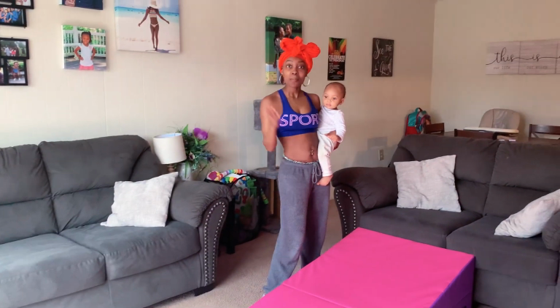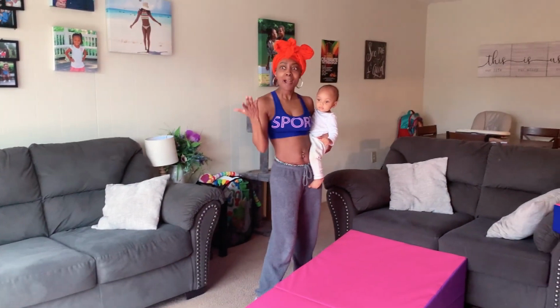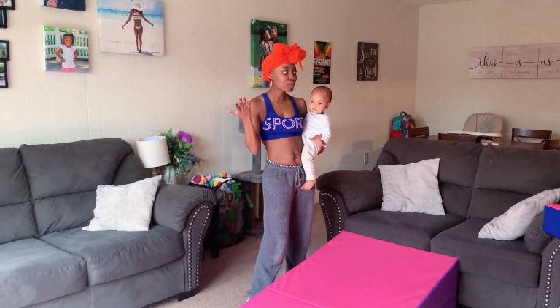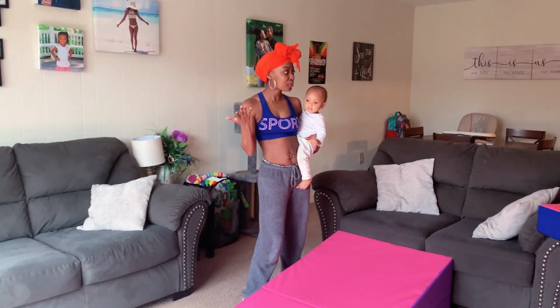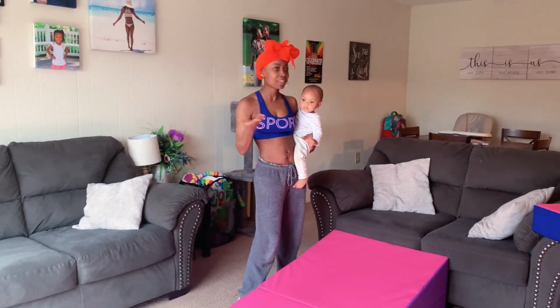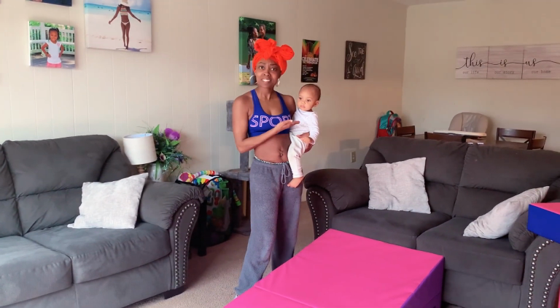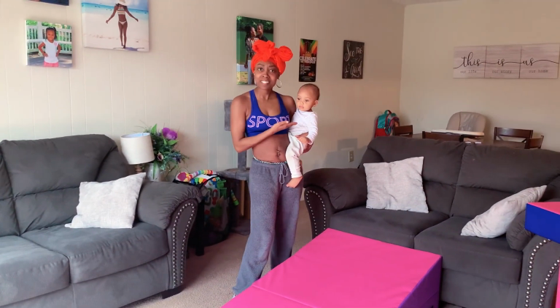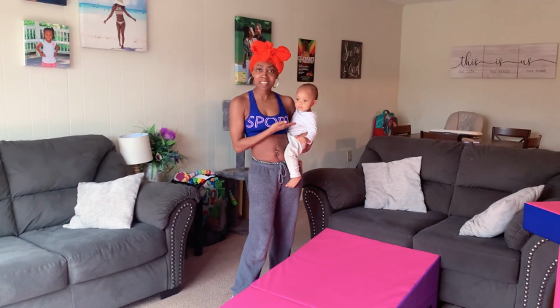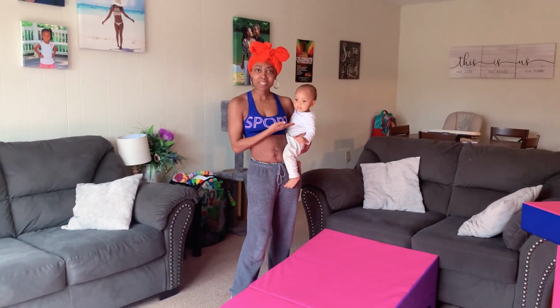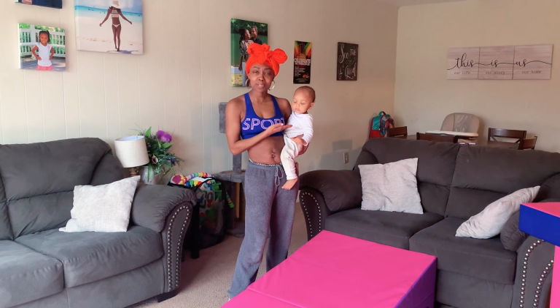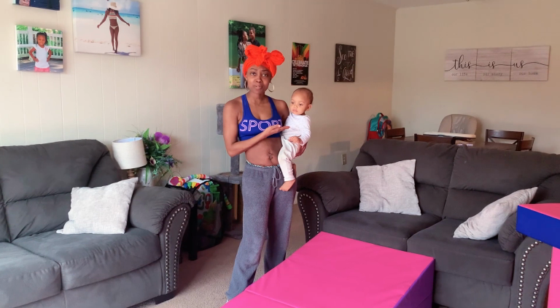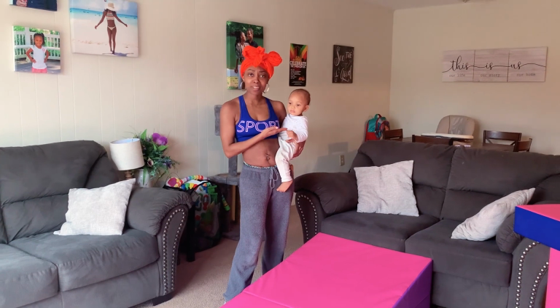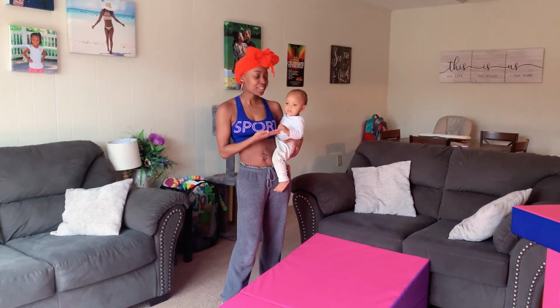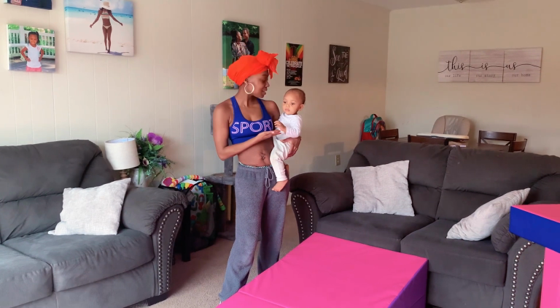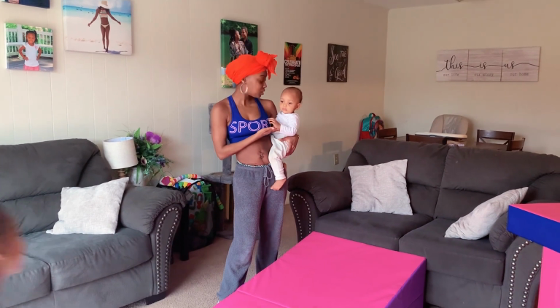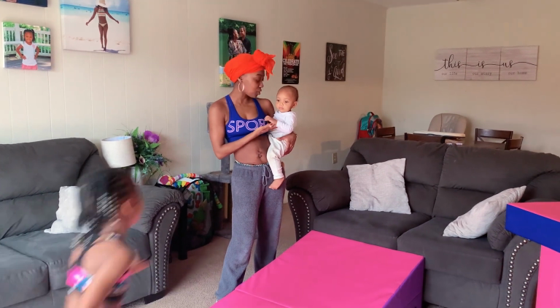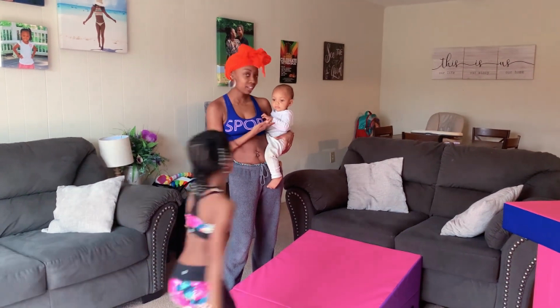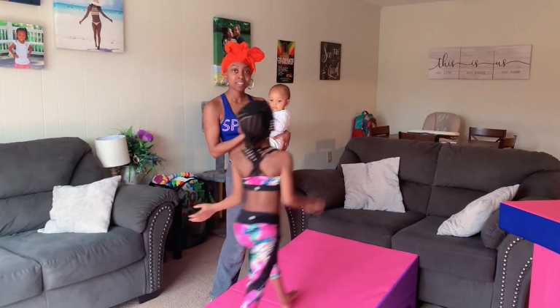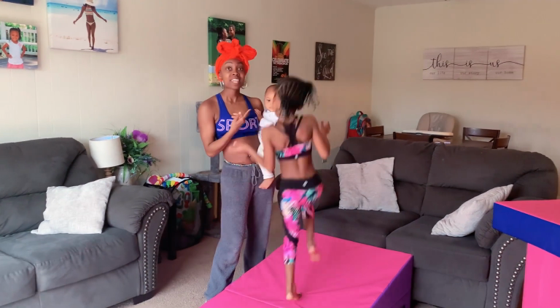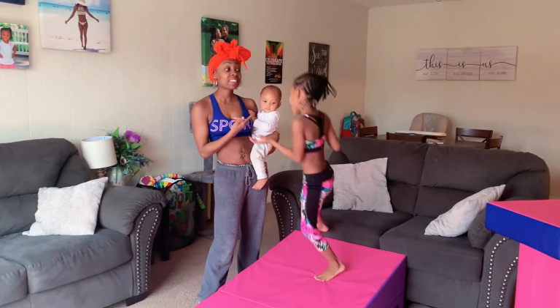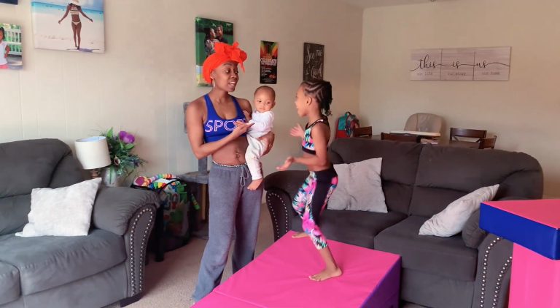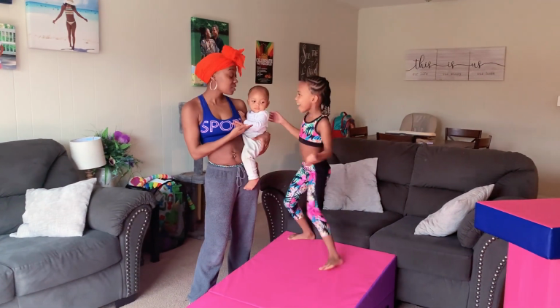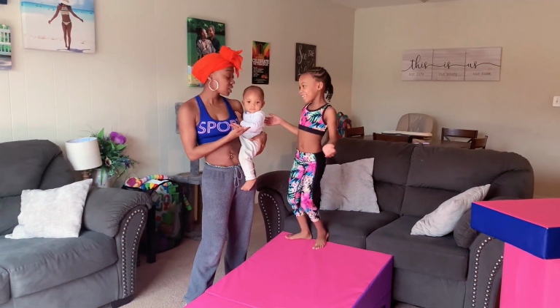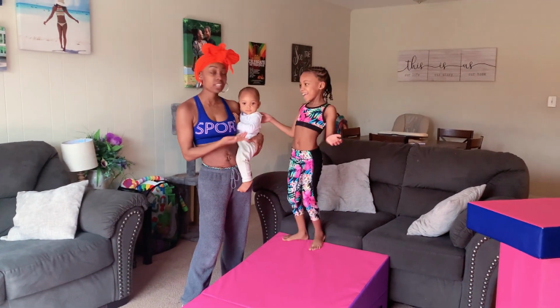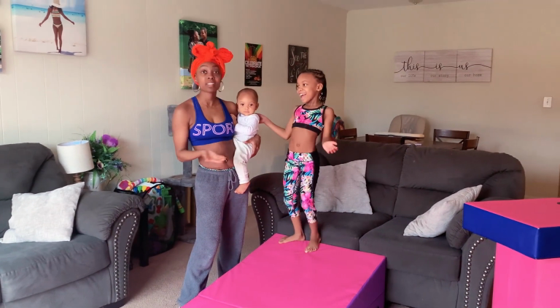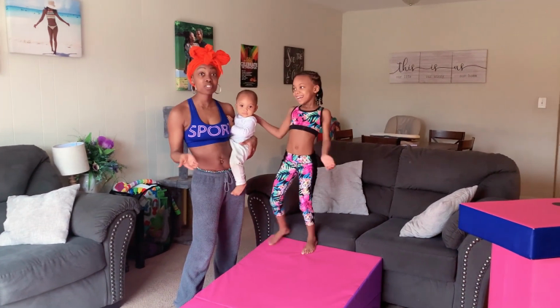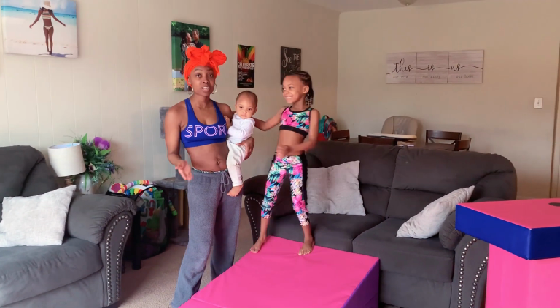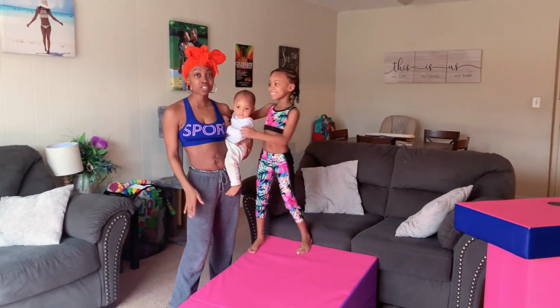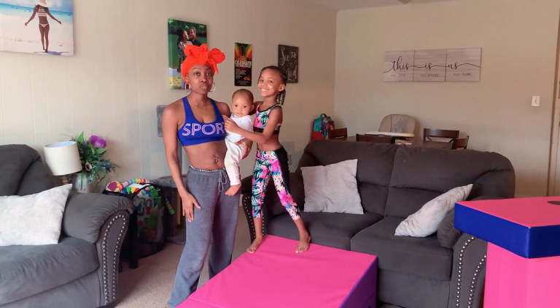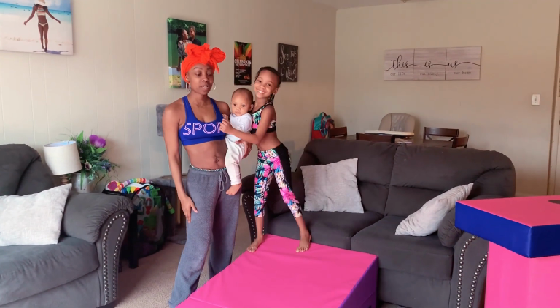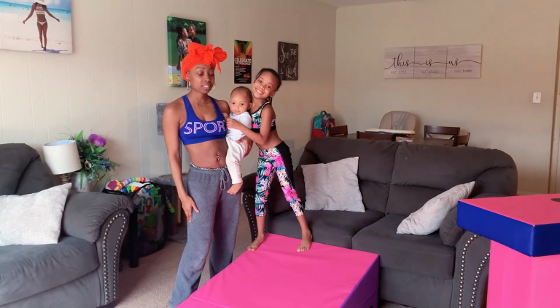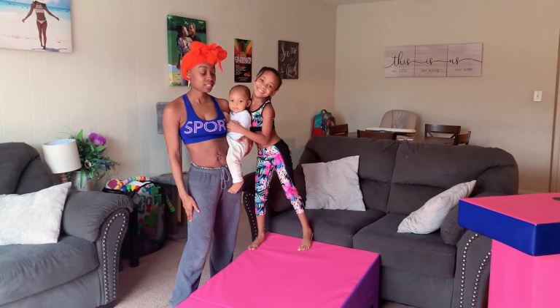Oh, how rude of me. This is Kiaima's little brother. His name's Jonah. He loves her and he loves to watch her do gymnastics.